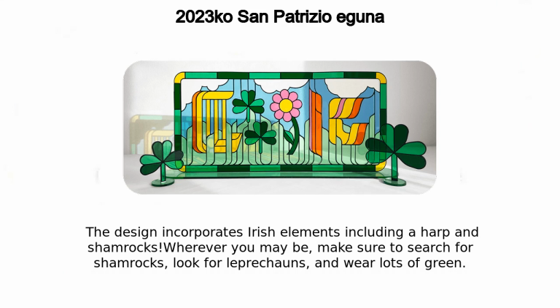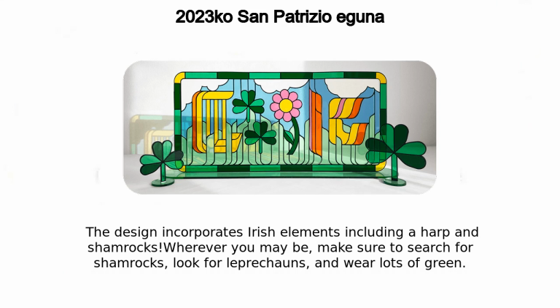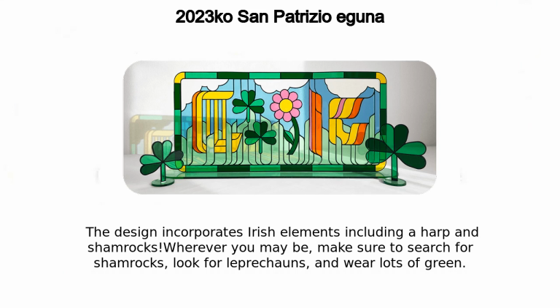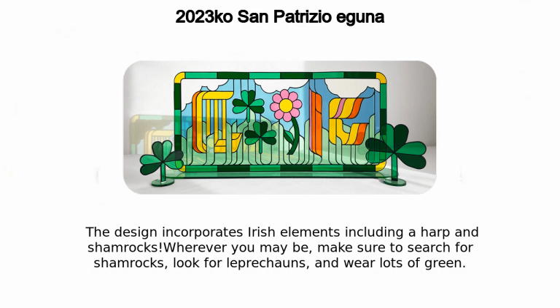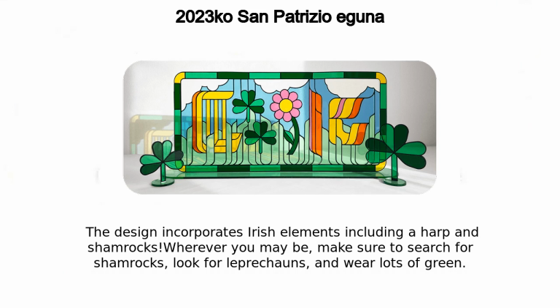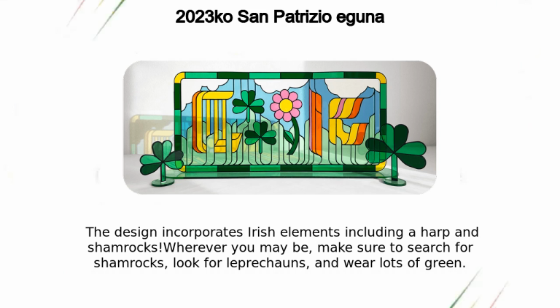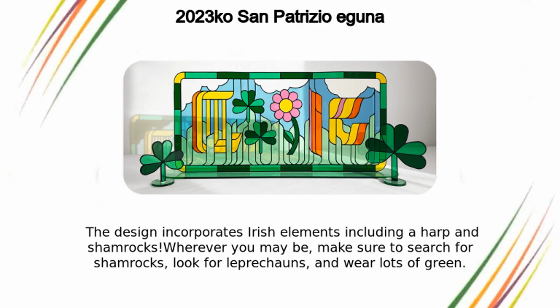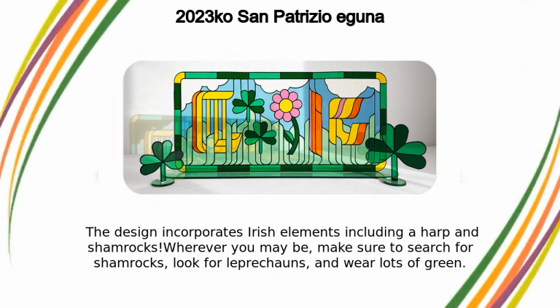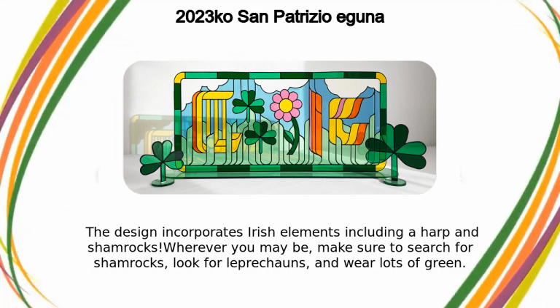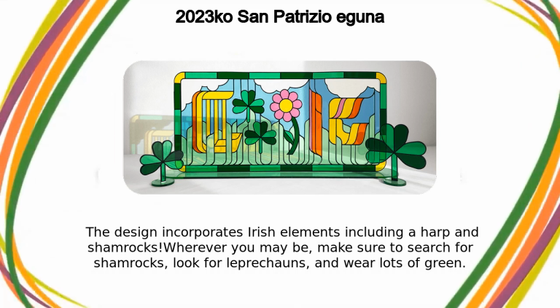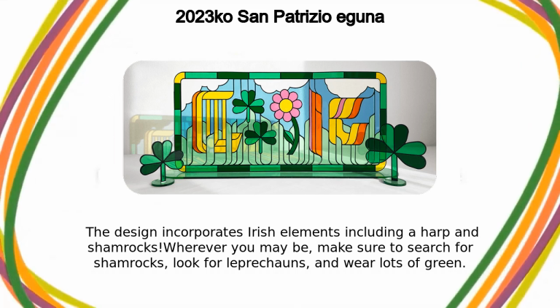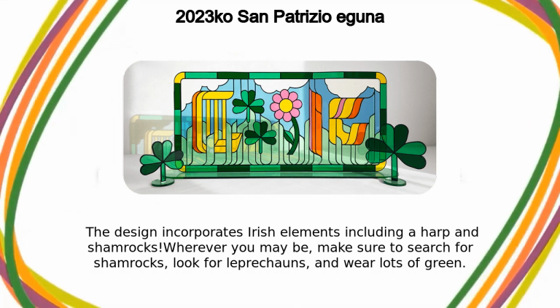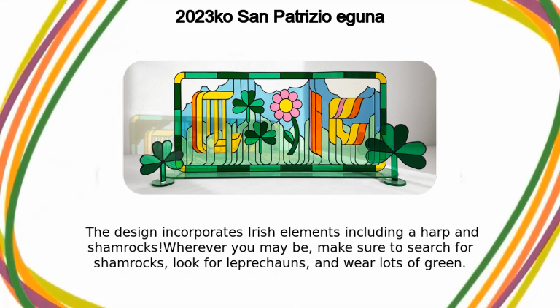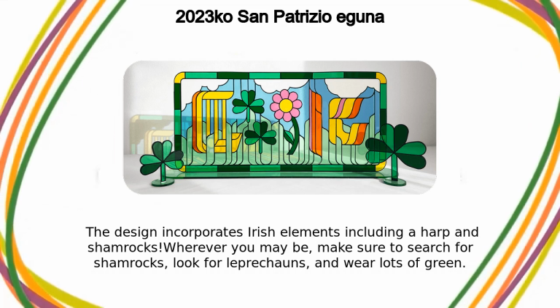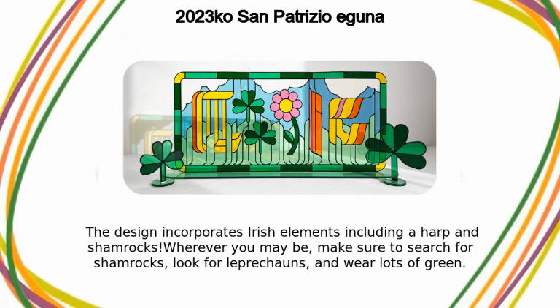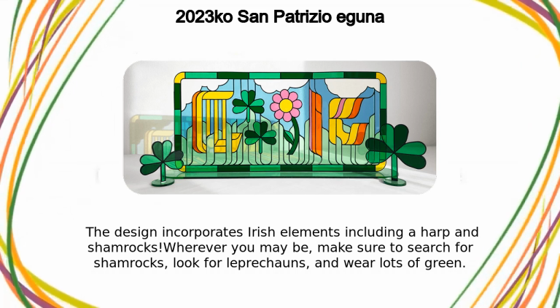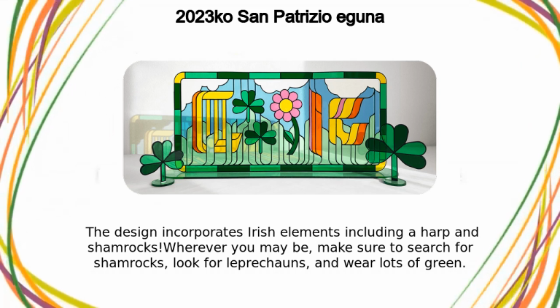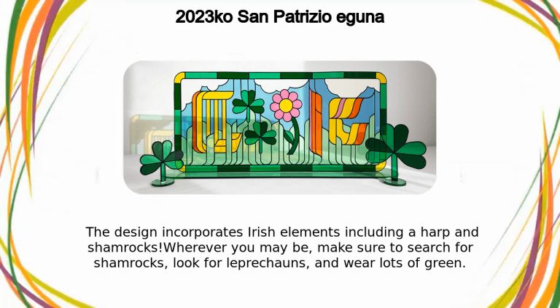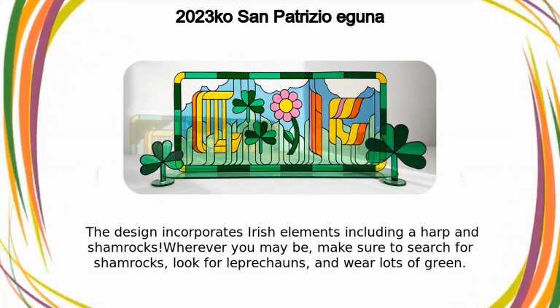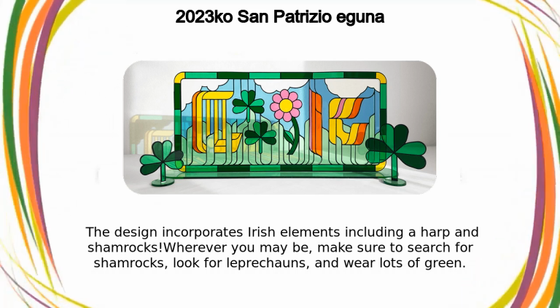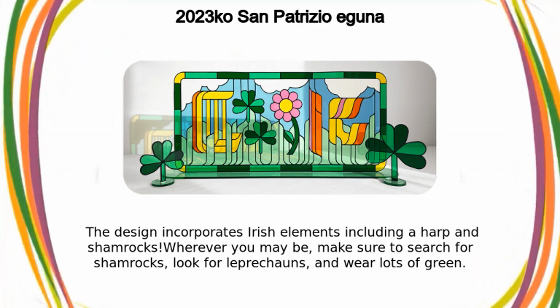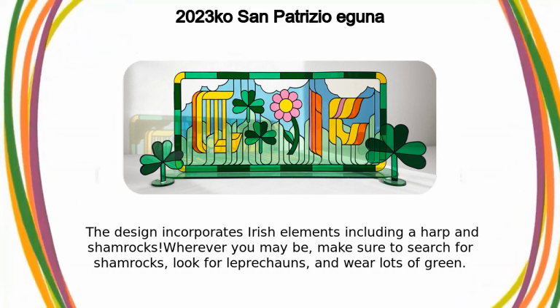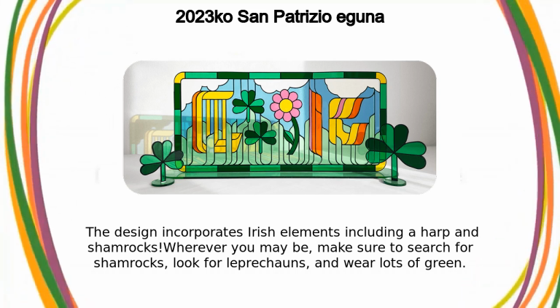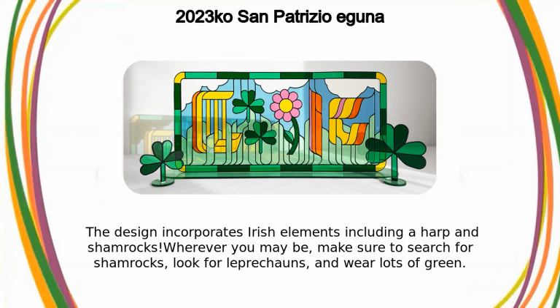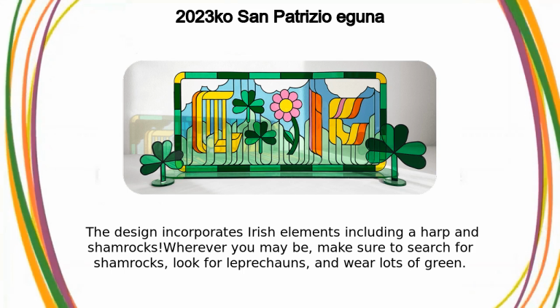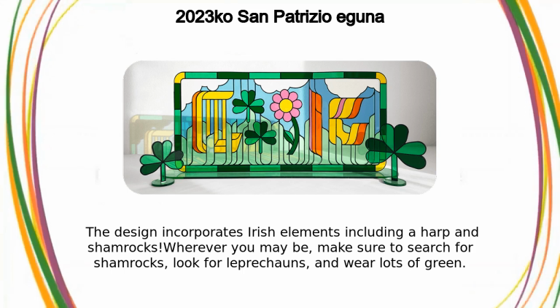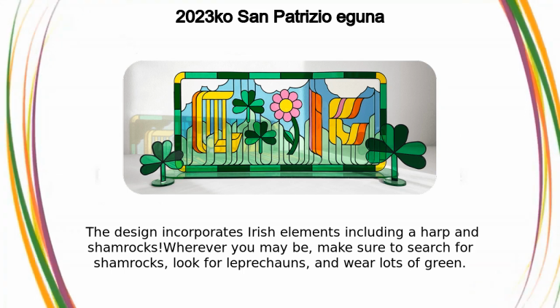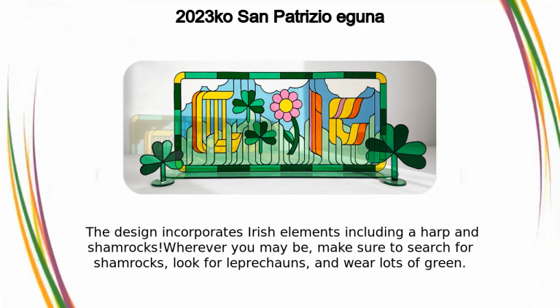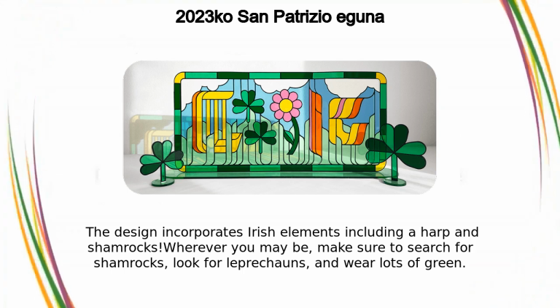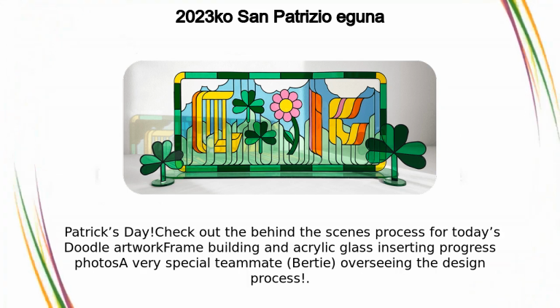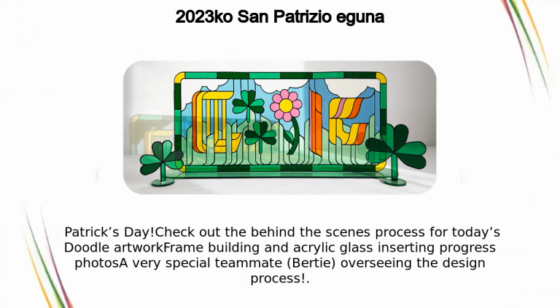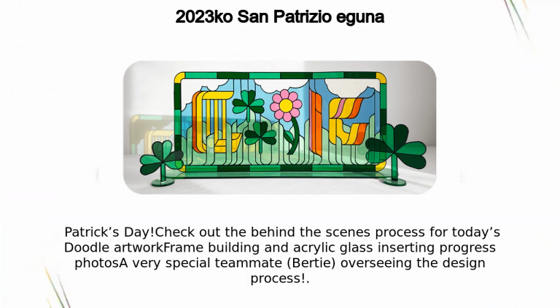Wherever you may be, make sure to search for shamrocks, look for leprechauns, and wear lots of green this St. Patrick's Day.